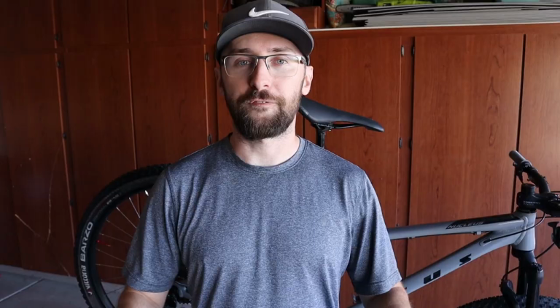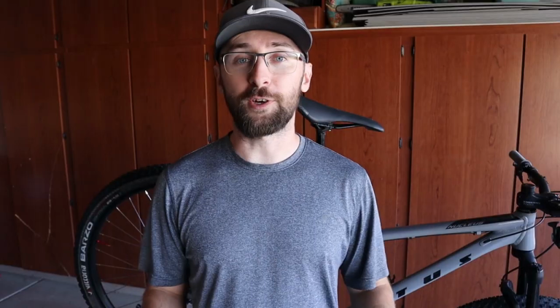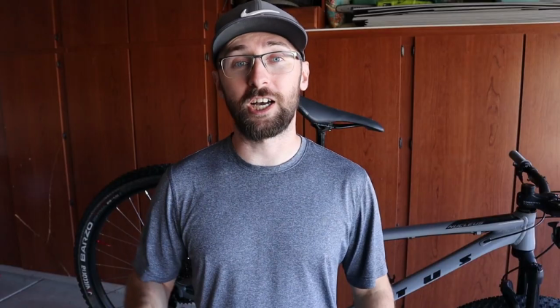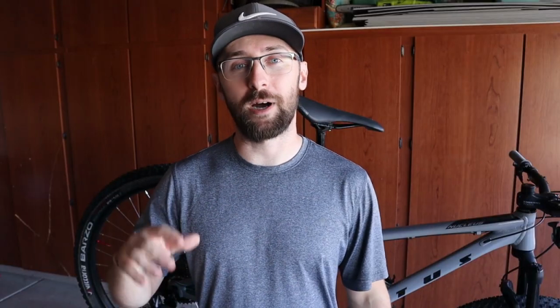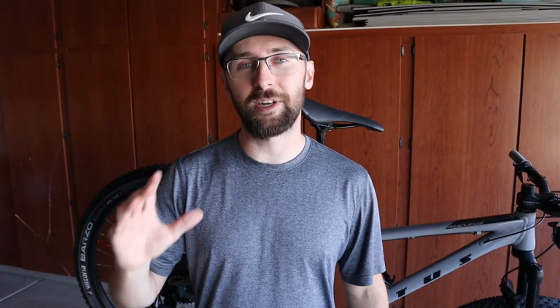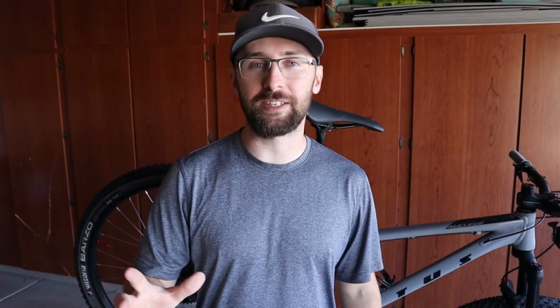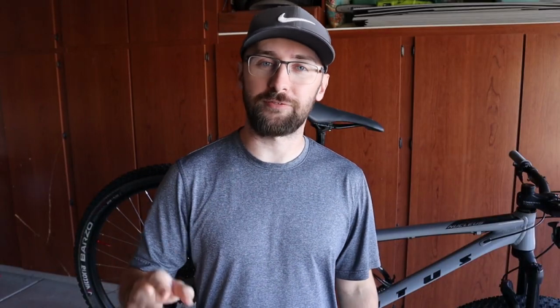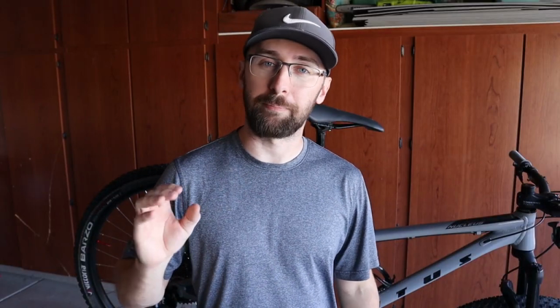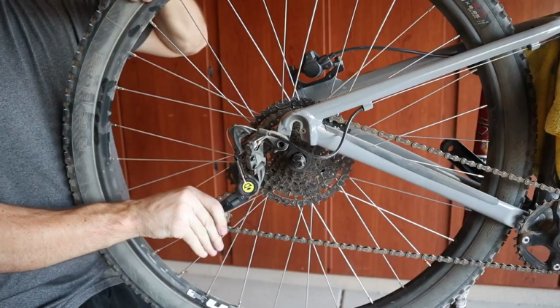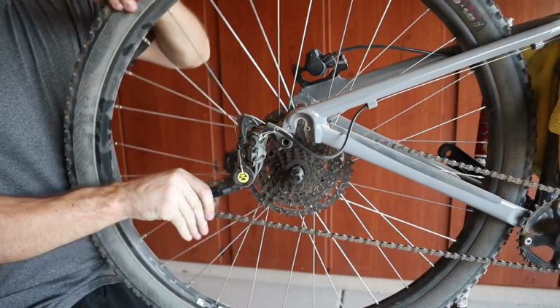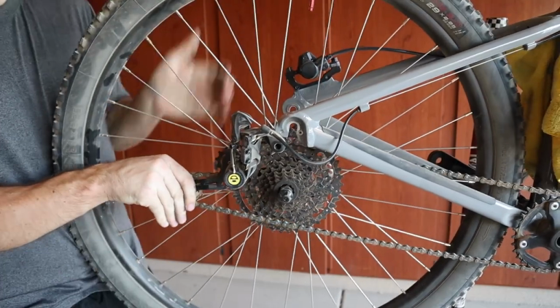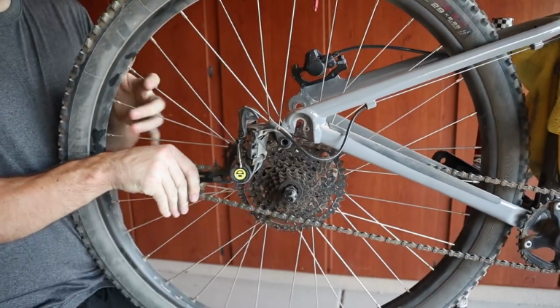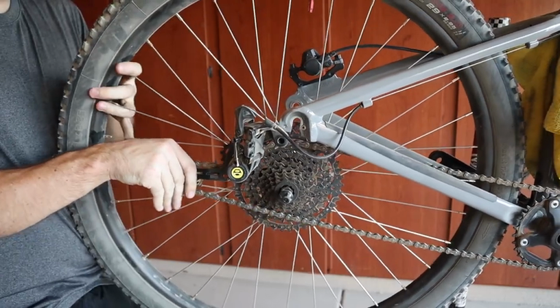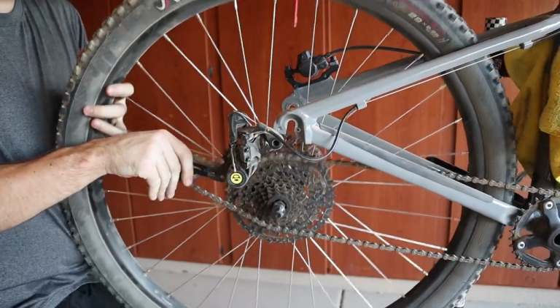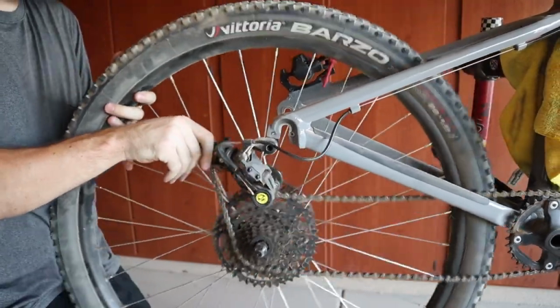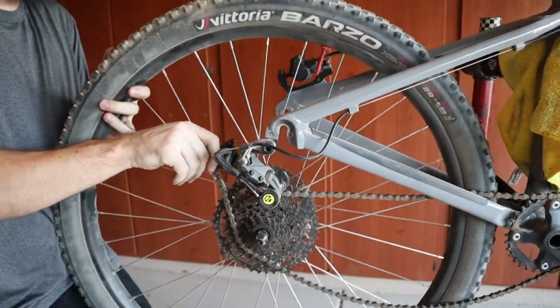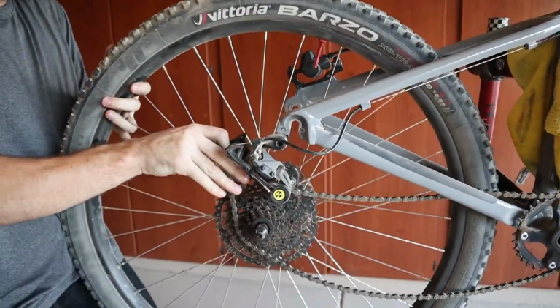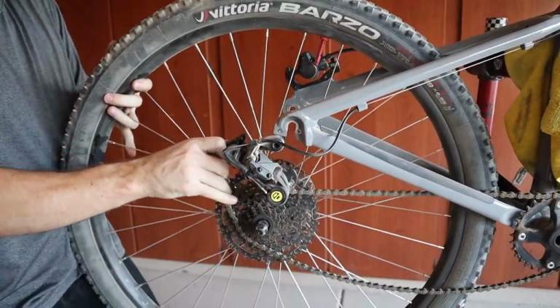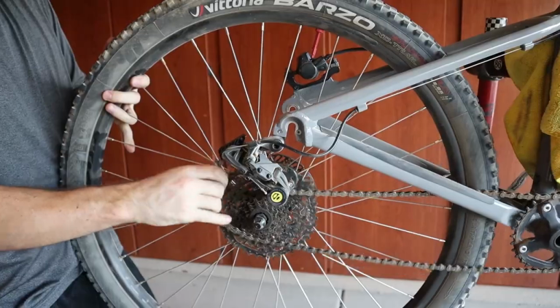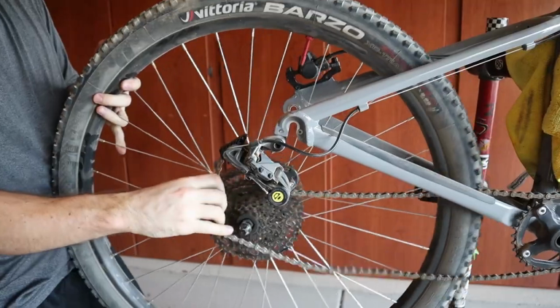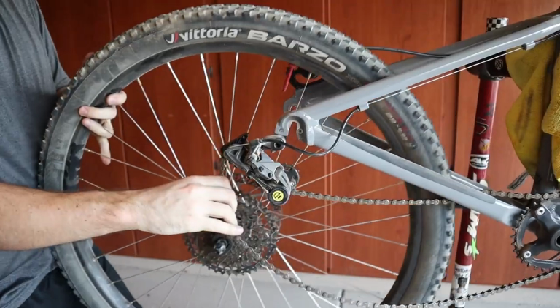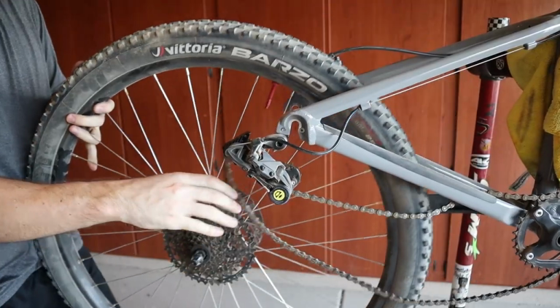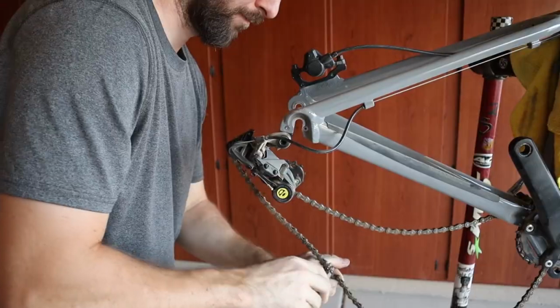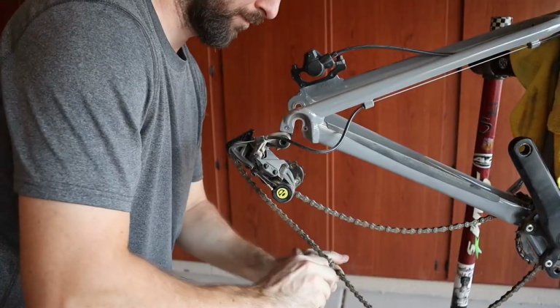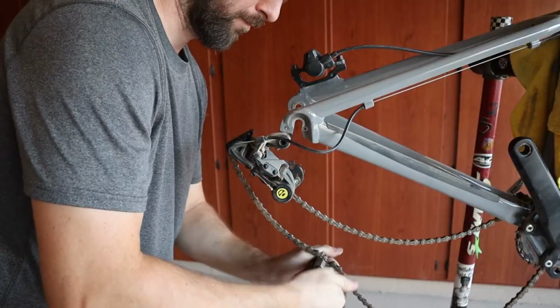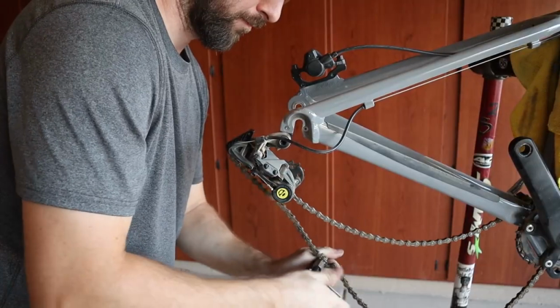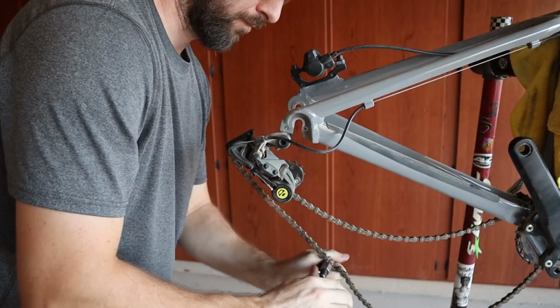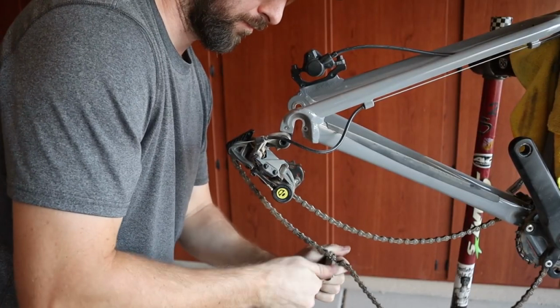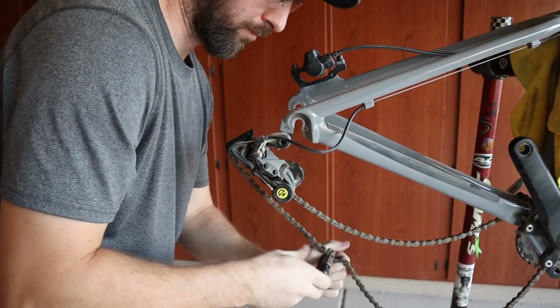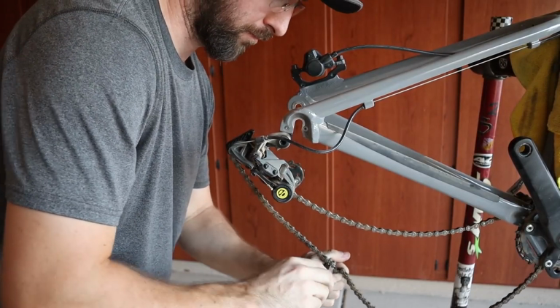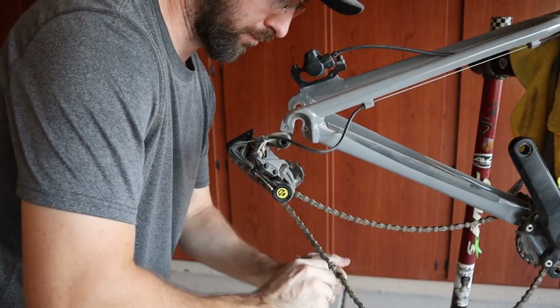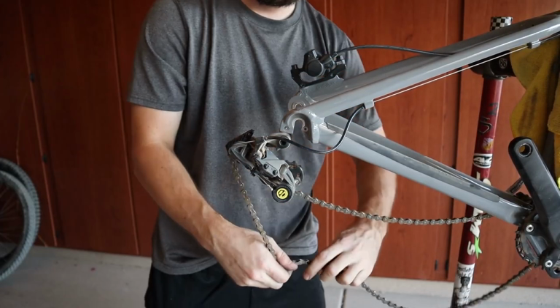First up, I'm going to take off the Box 4 groupset, the Tektro brakes, and the SR Suntour forks.